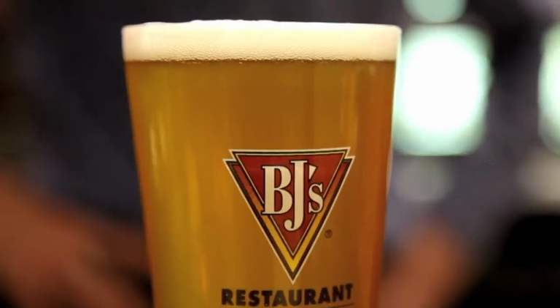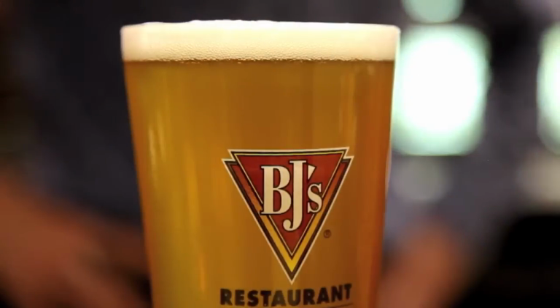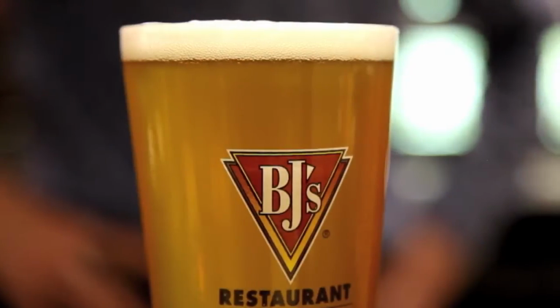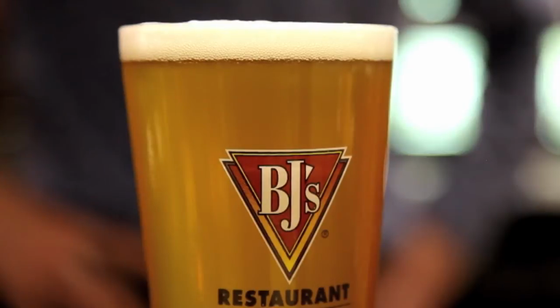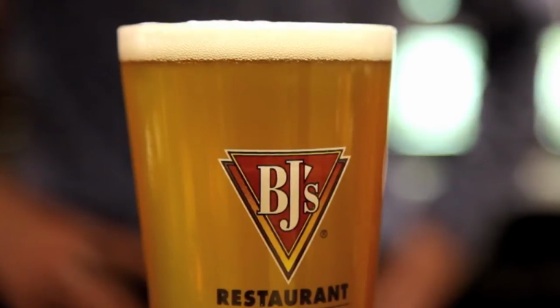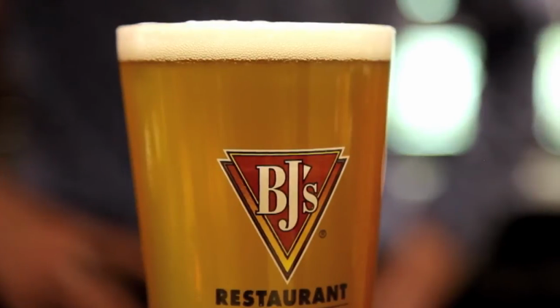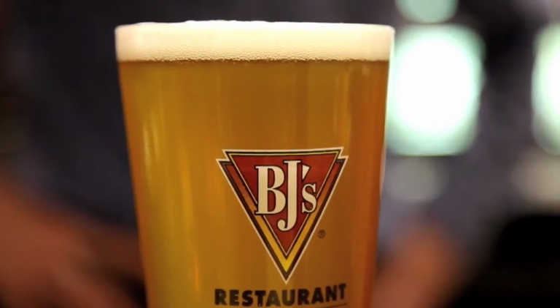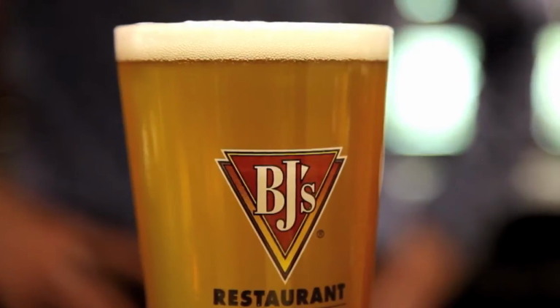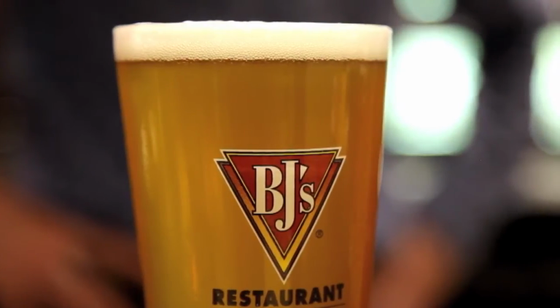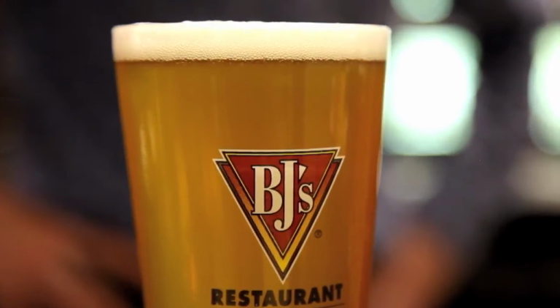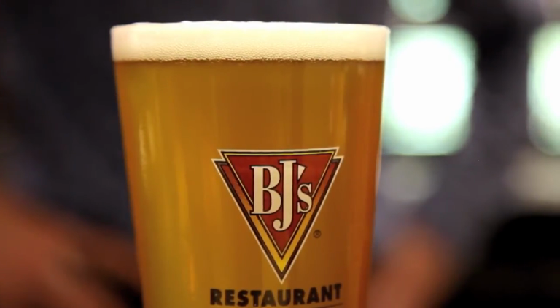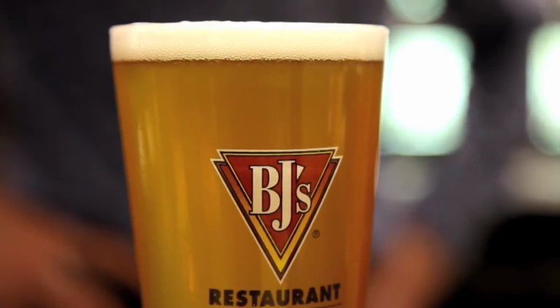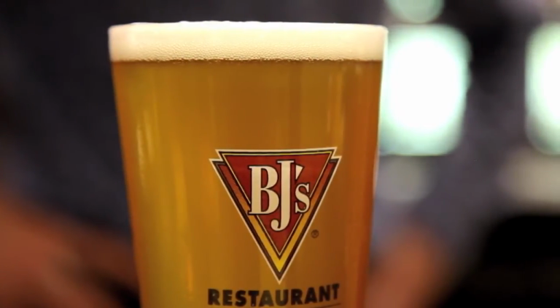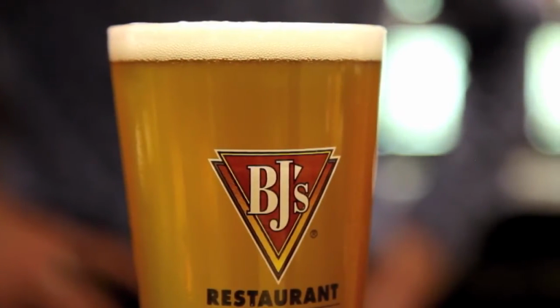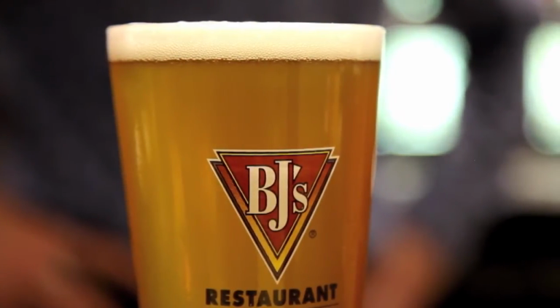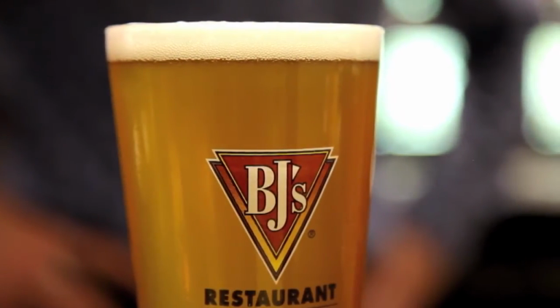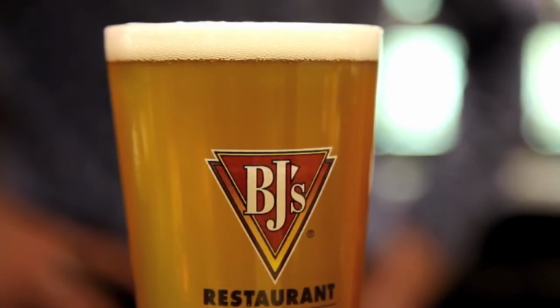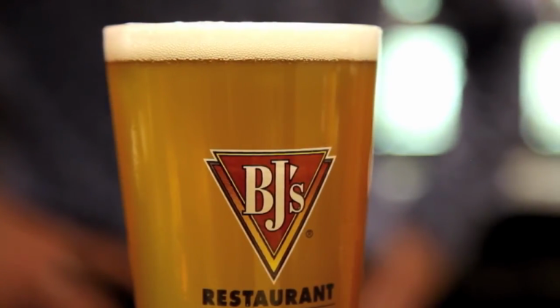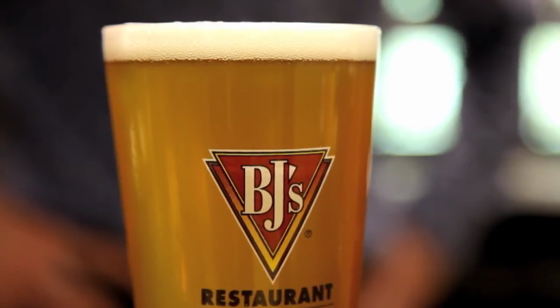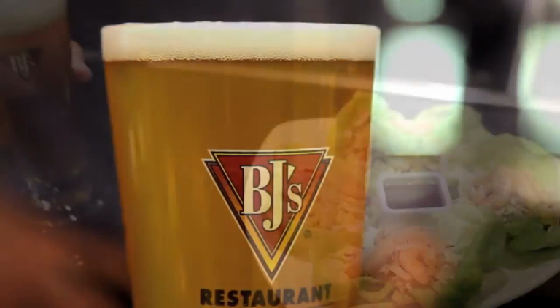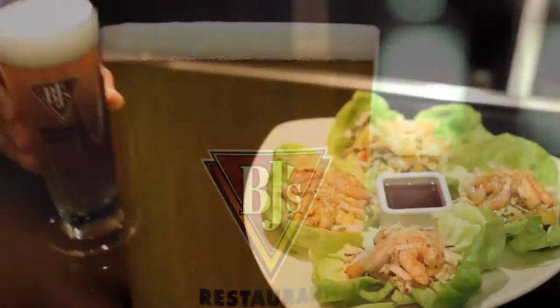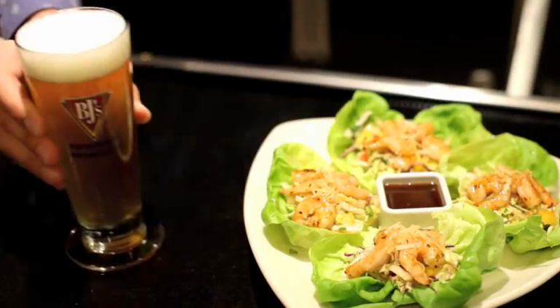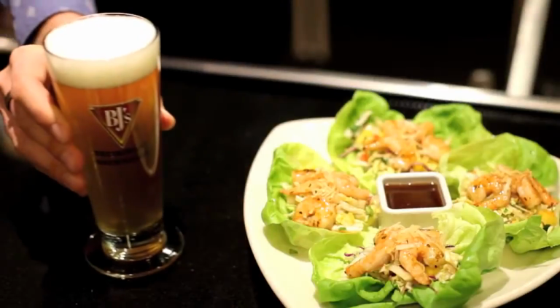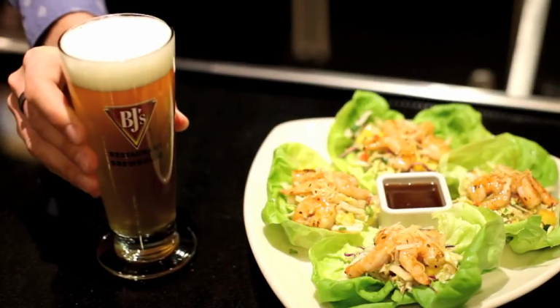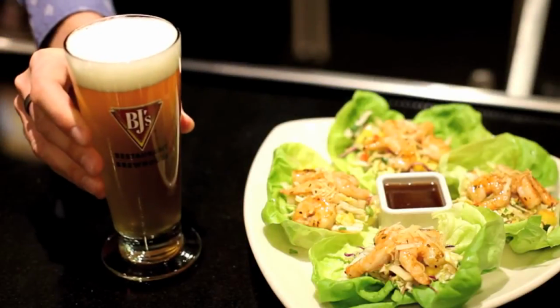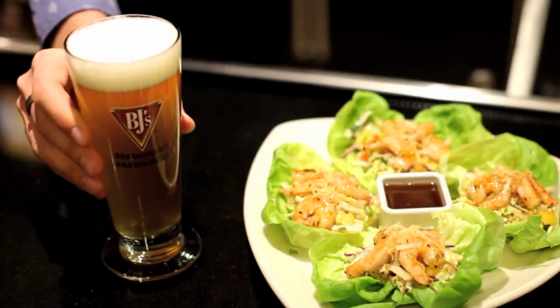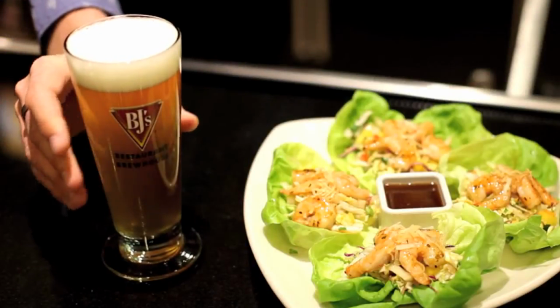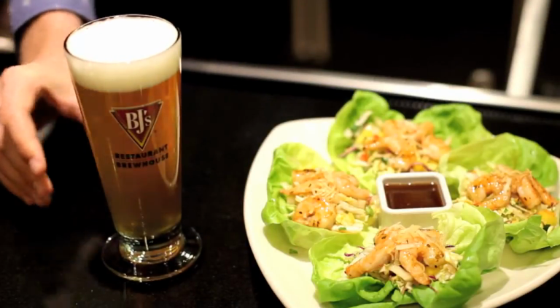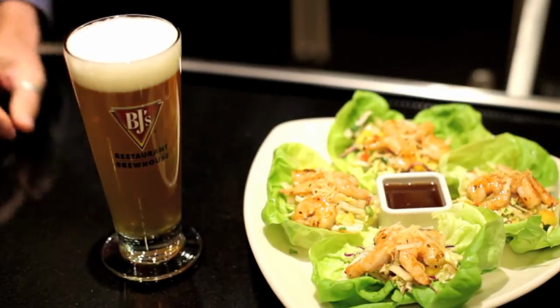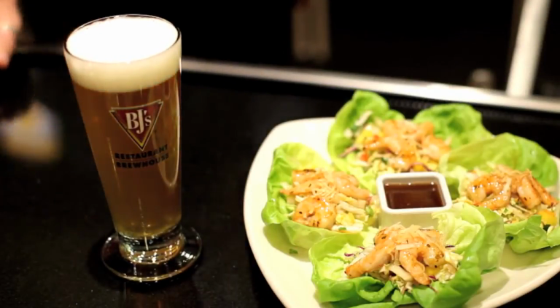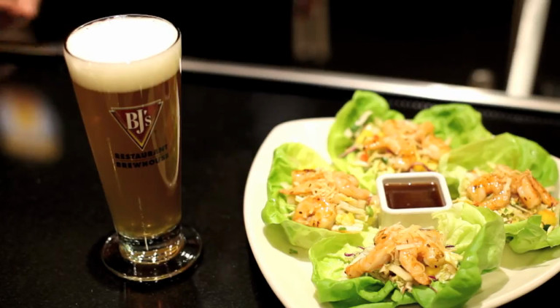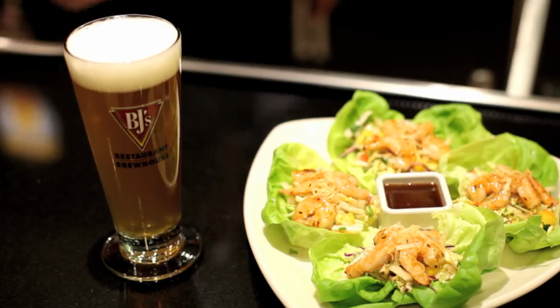Harvest Hefeweizen is a delicious, fruity, spicy beer. It goes great with our Thai shrimp lettuce wraps.